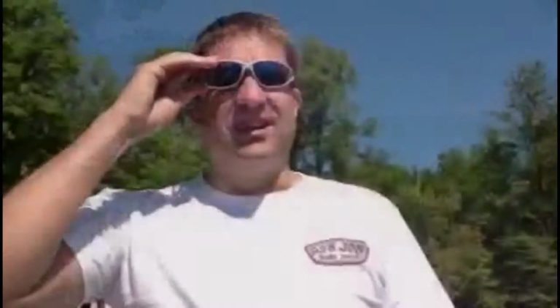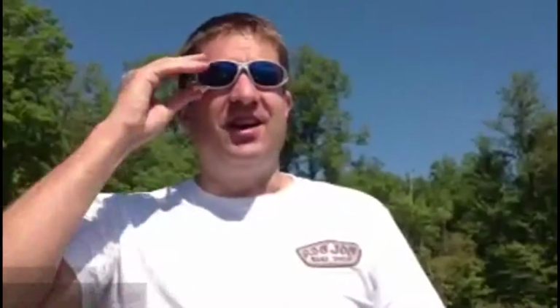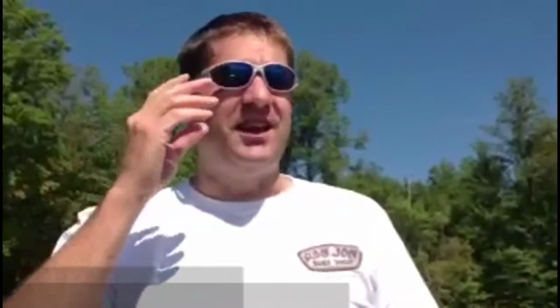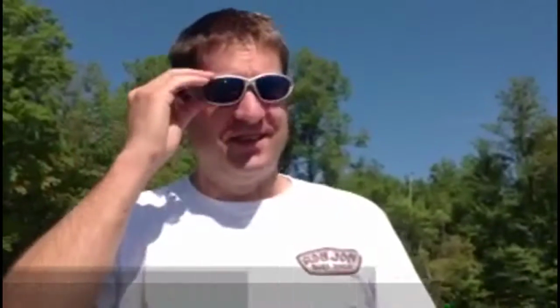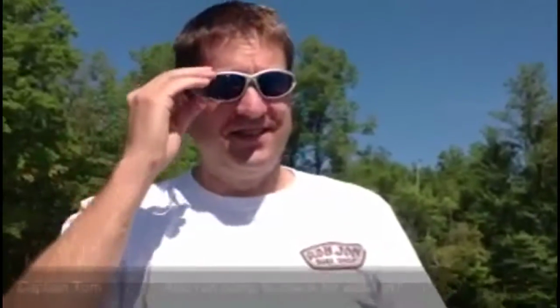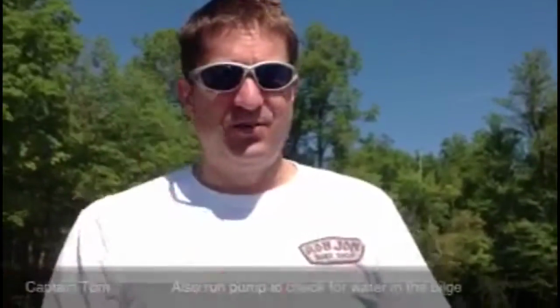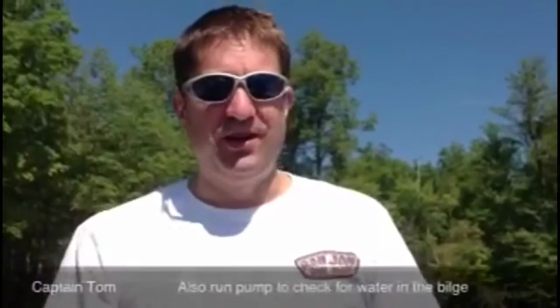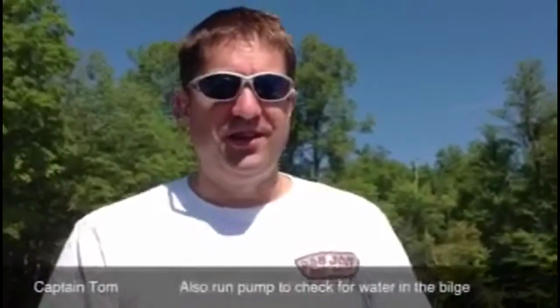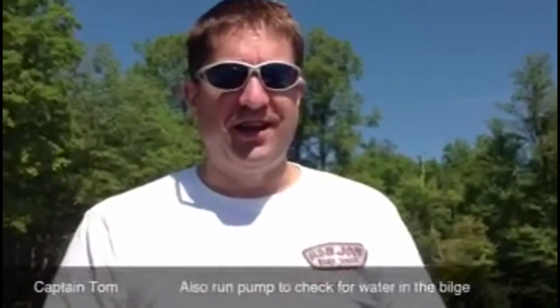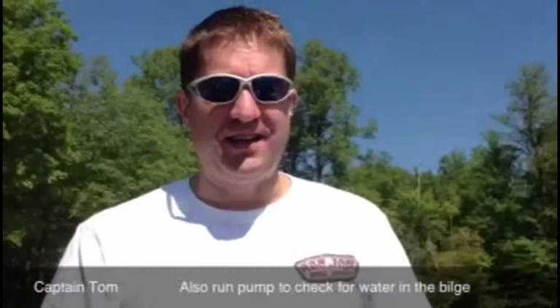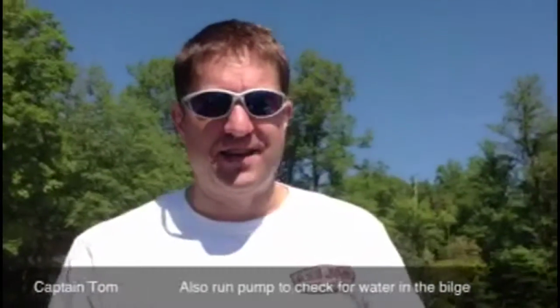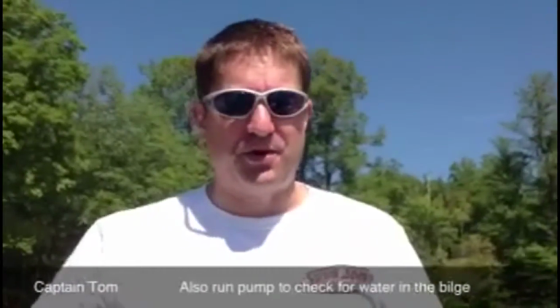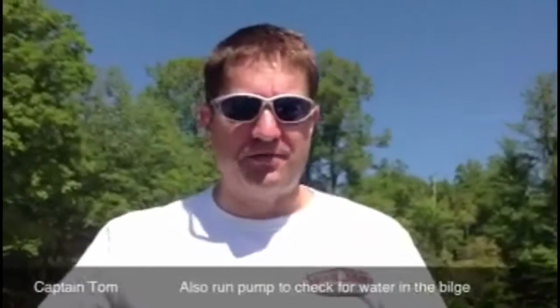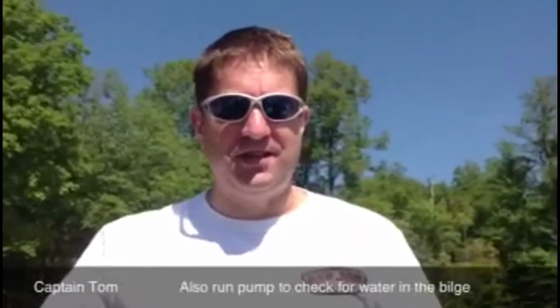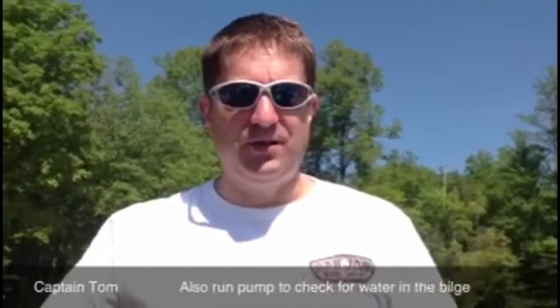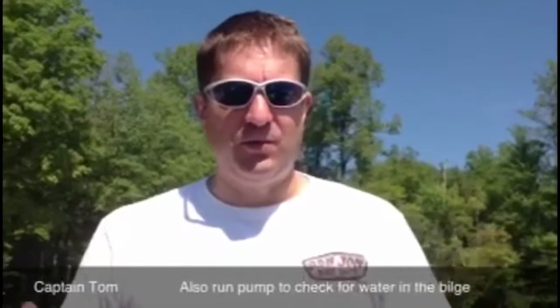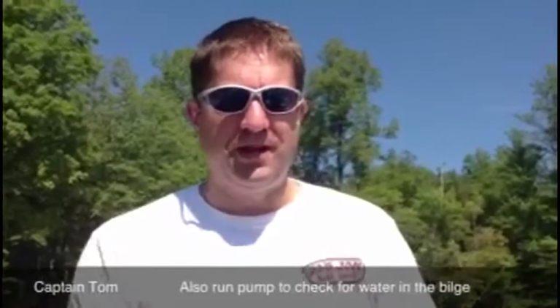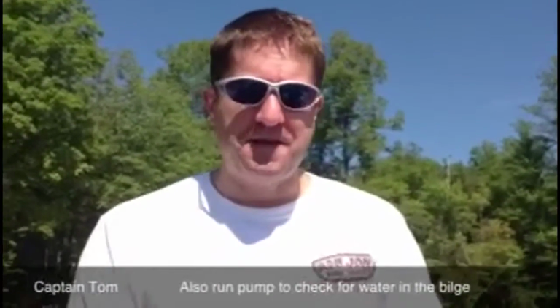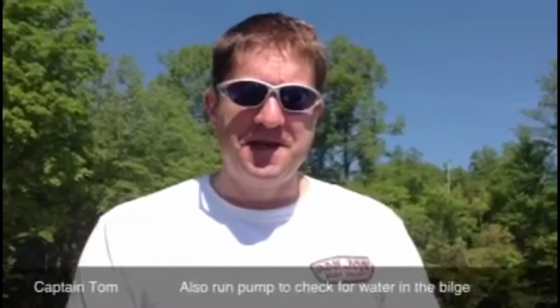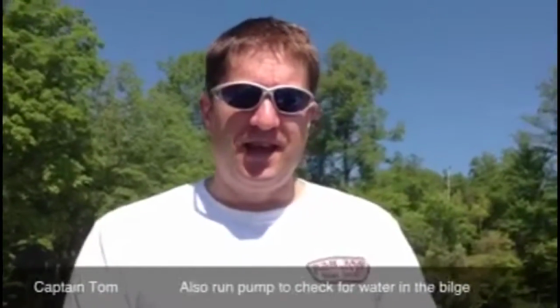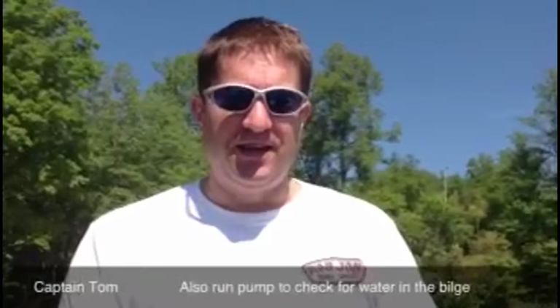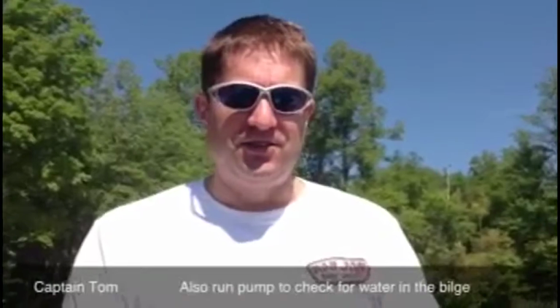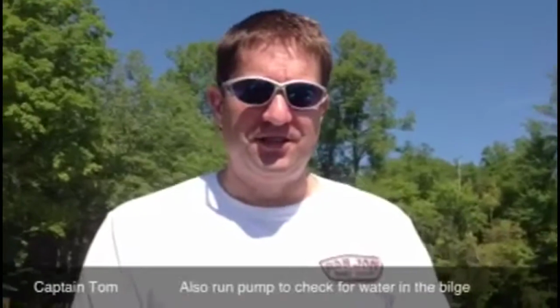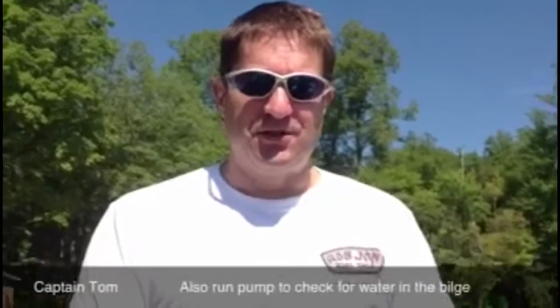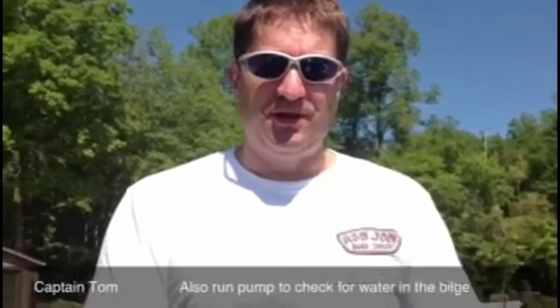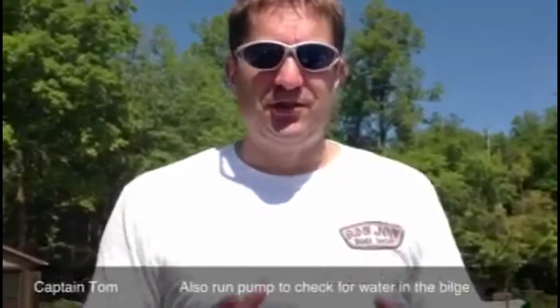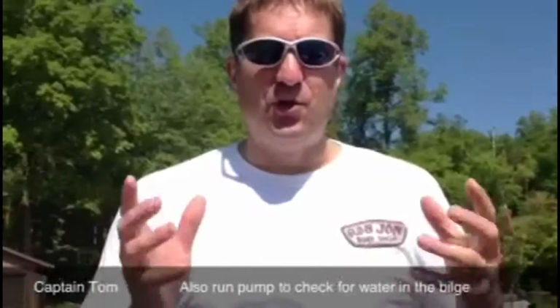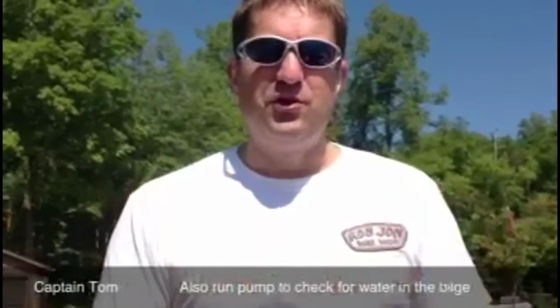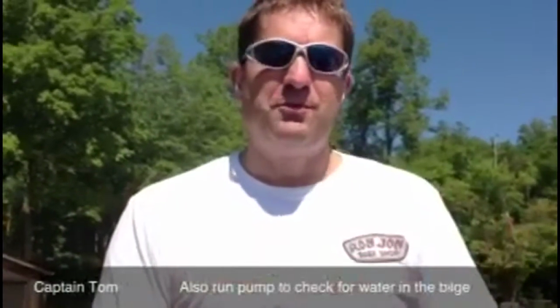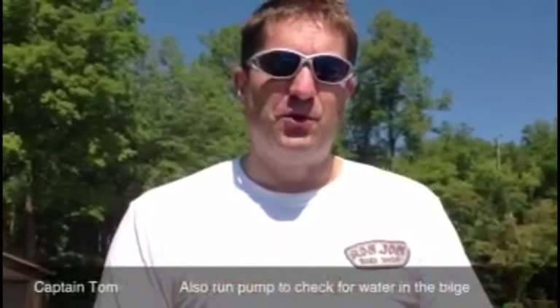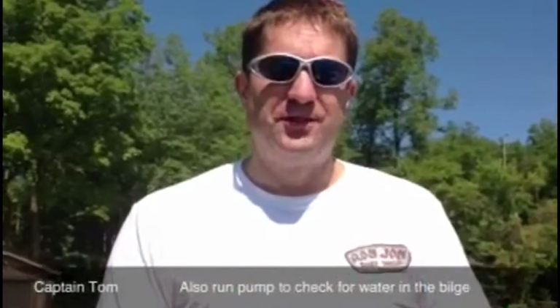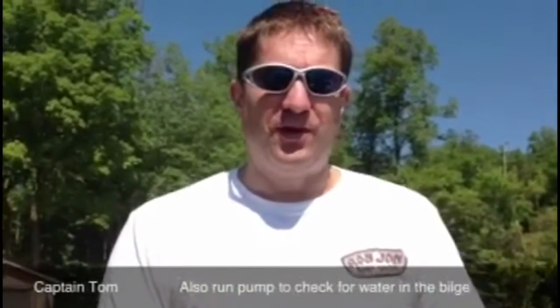We are here at Perhovsky on Woman Lake, and this is Know Your Boat 101.